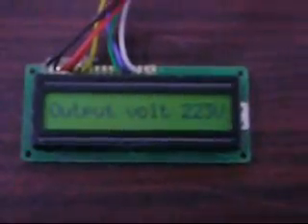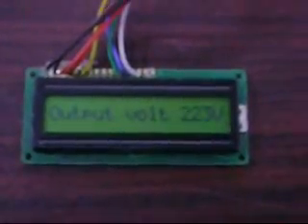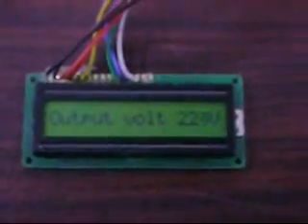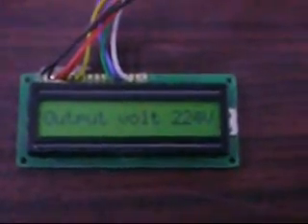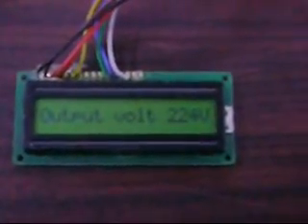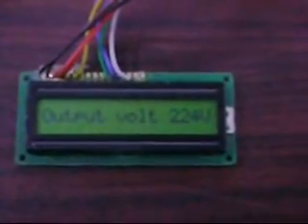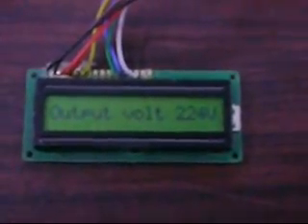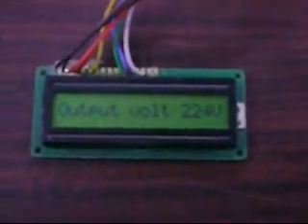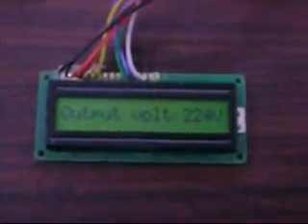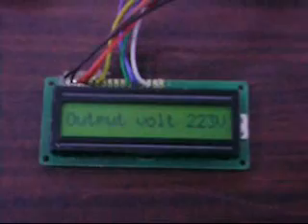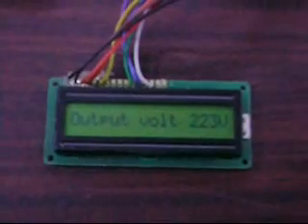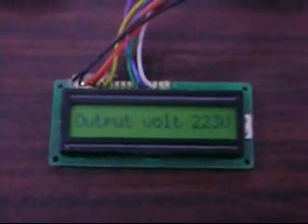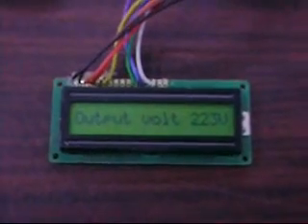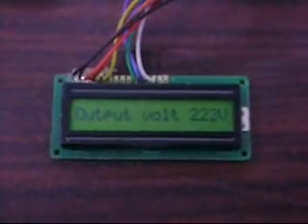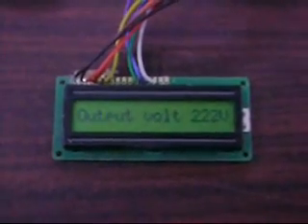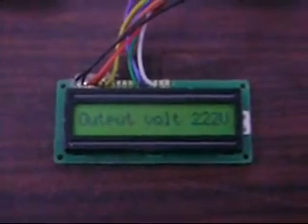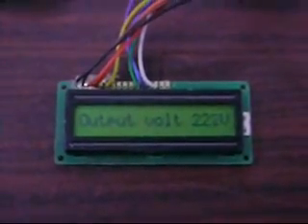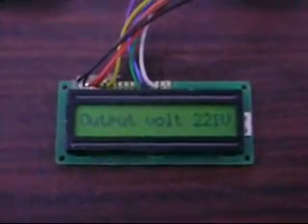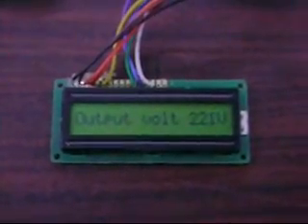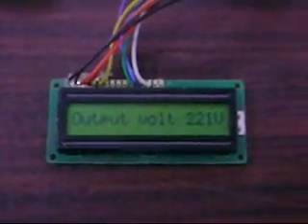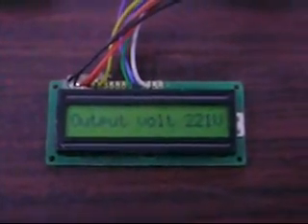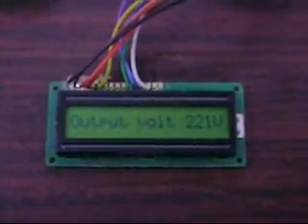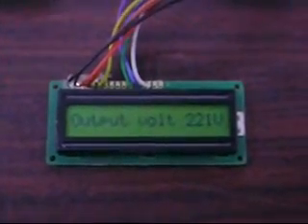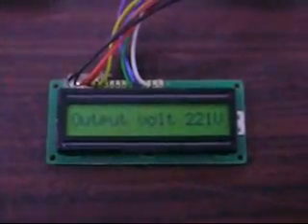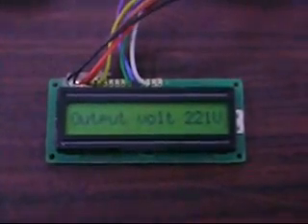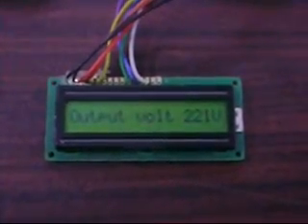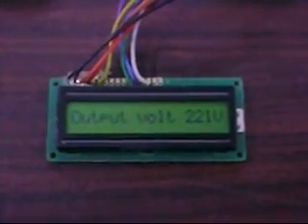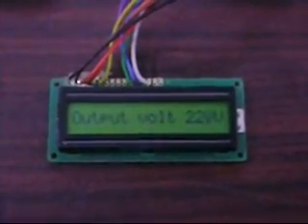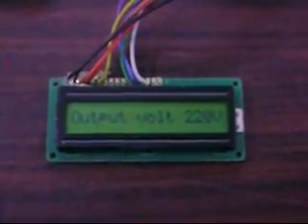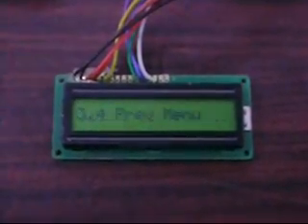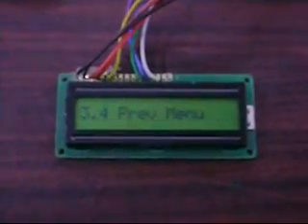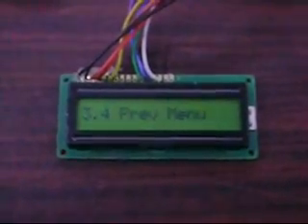Now what we see is the setting of the output voltage. It can be increased or decreased and set at the desired value.